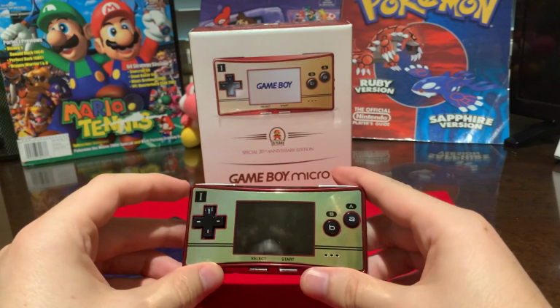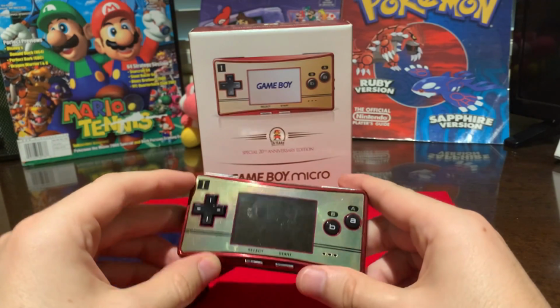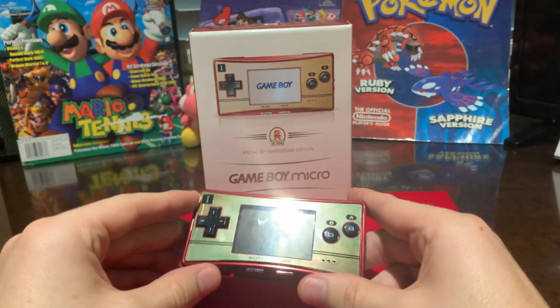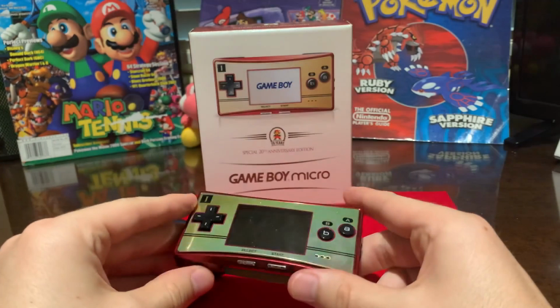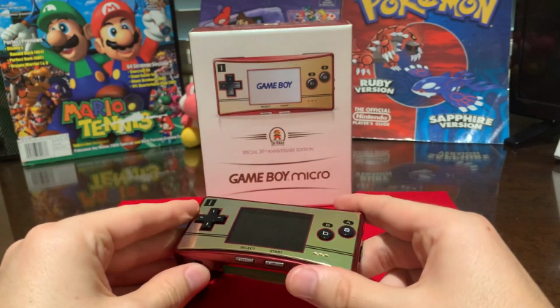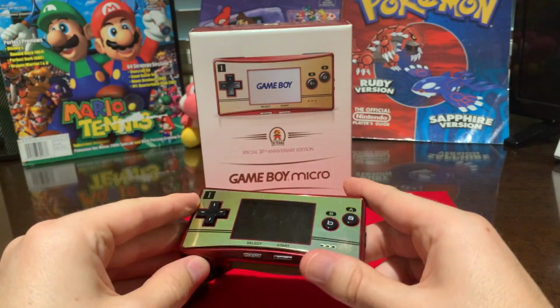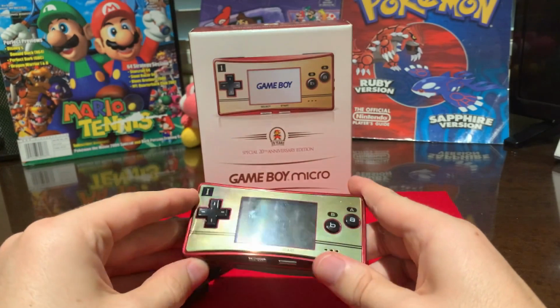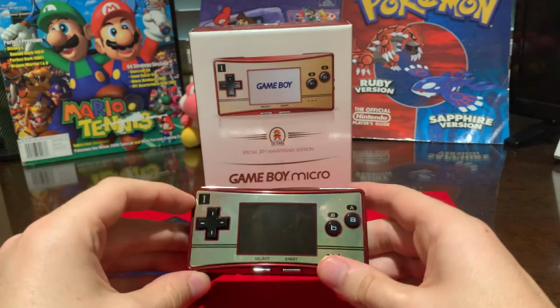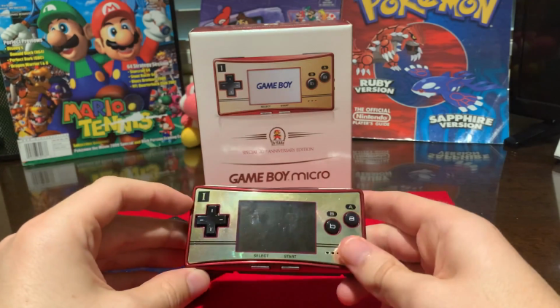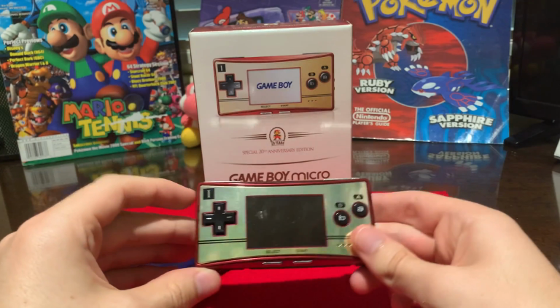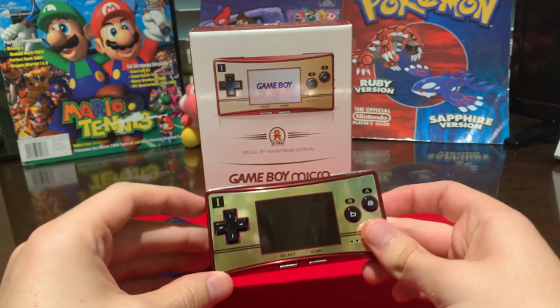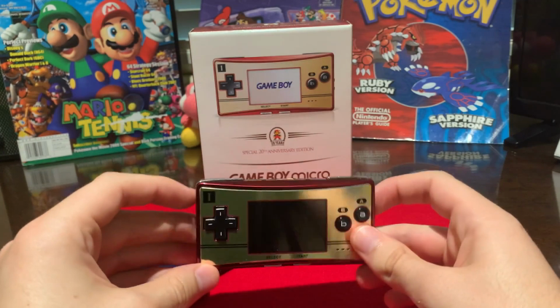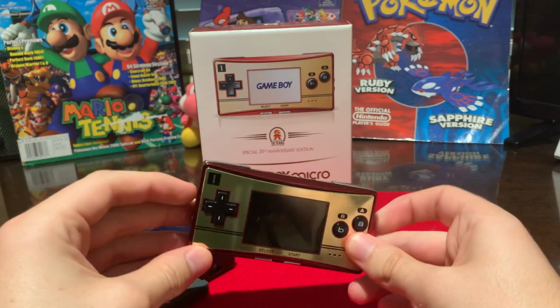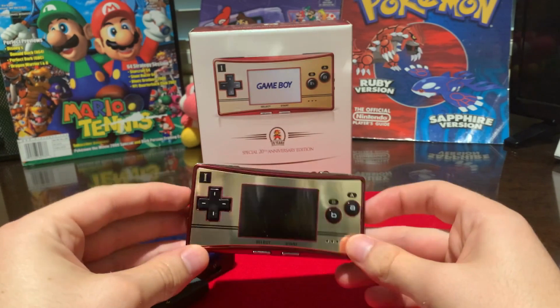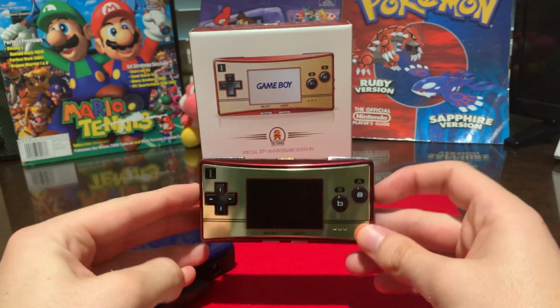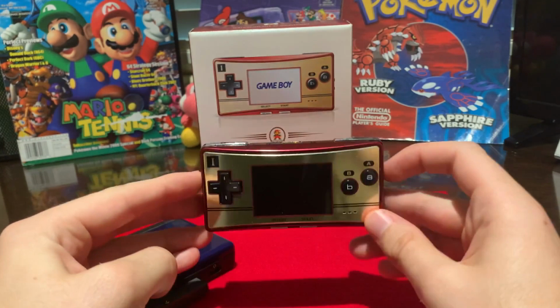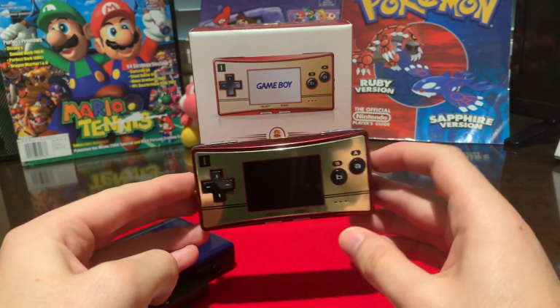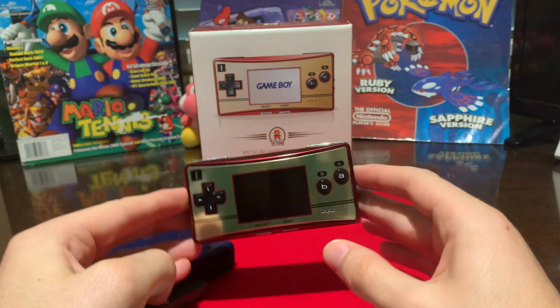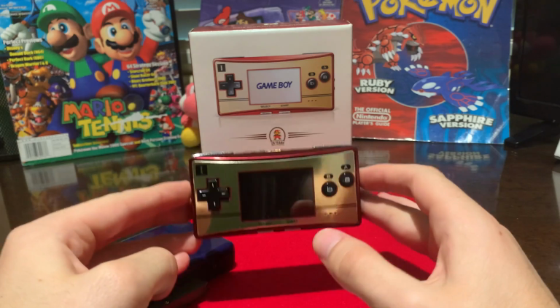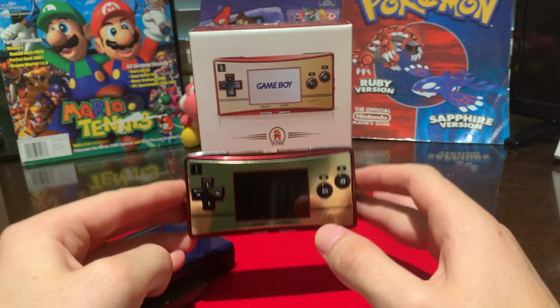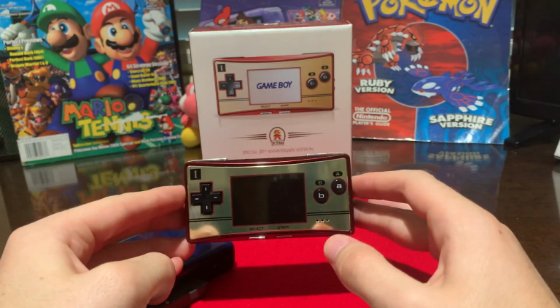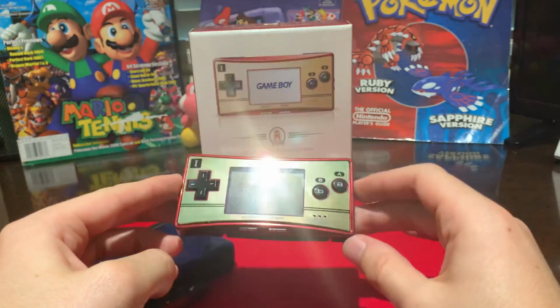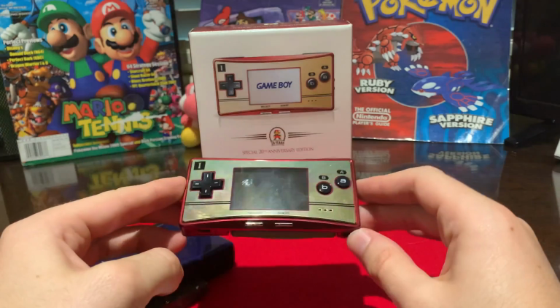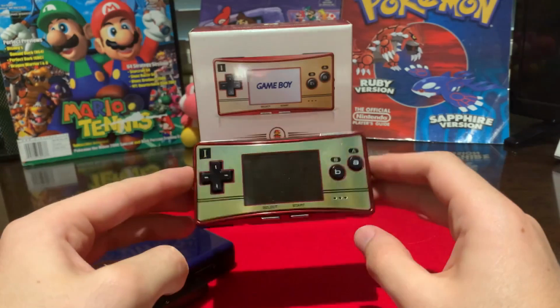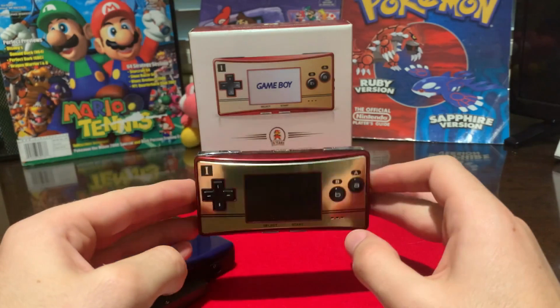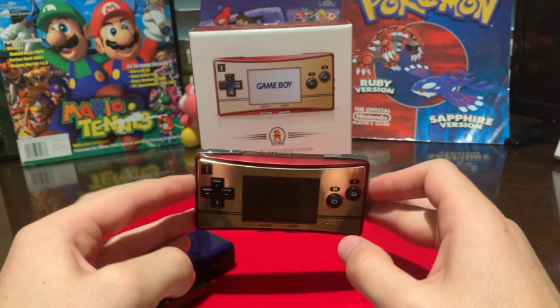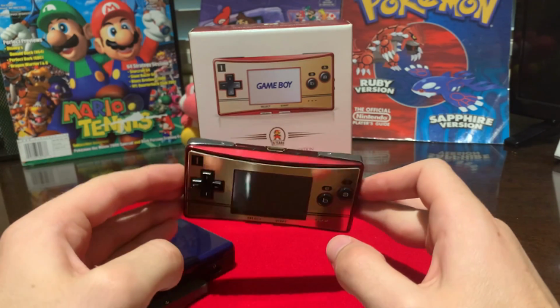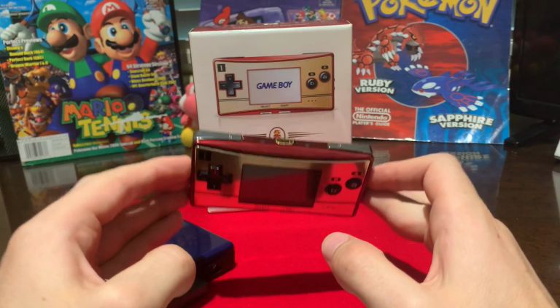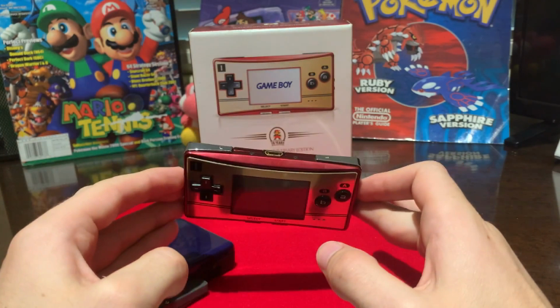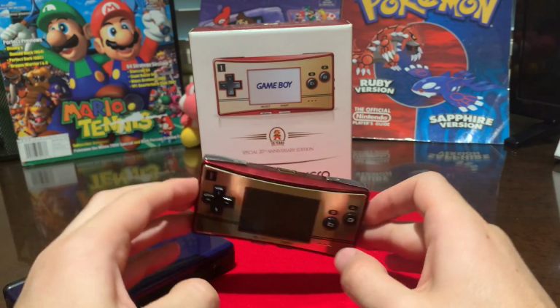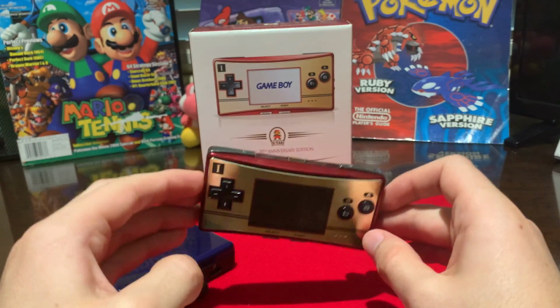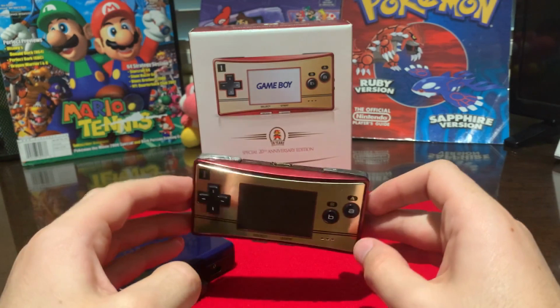That being said, I do believe that this is the definitive way to play Game Boy Advance exclusively games.